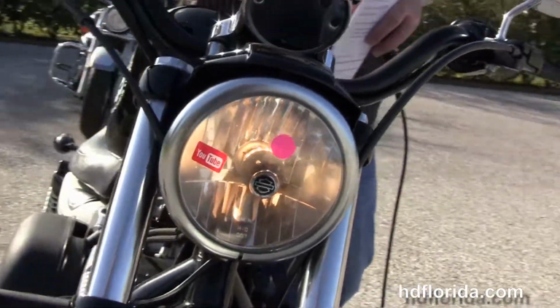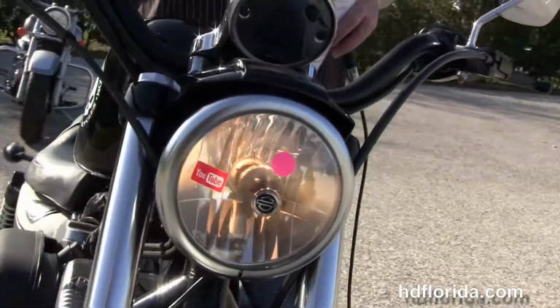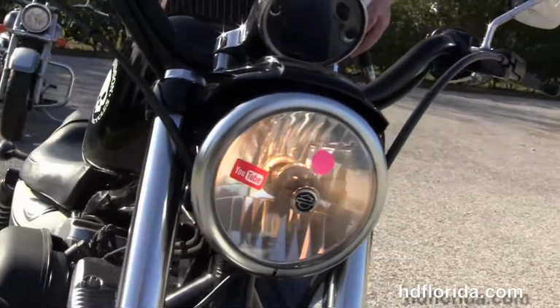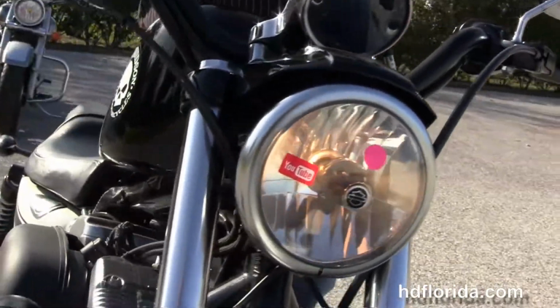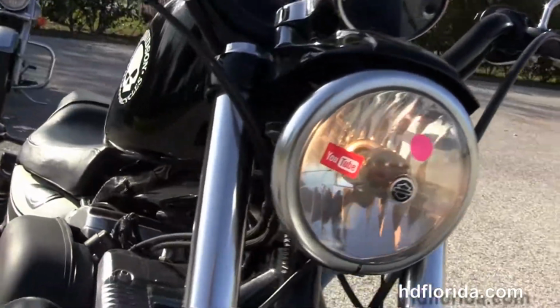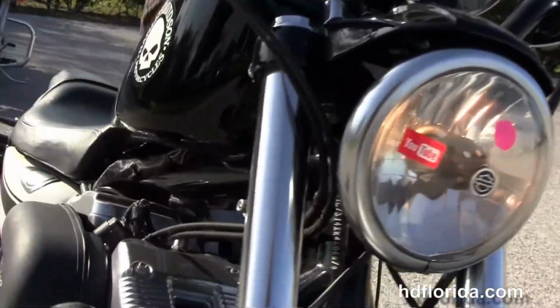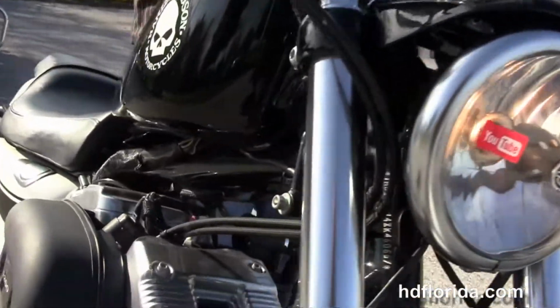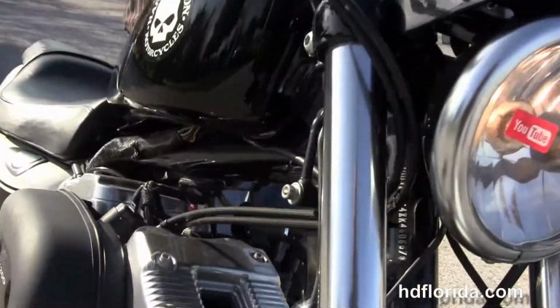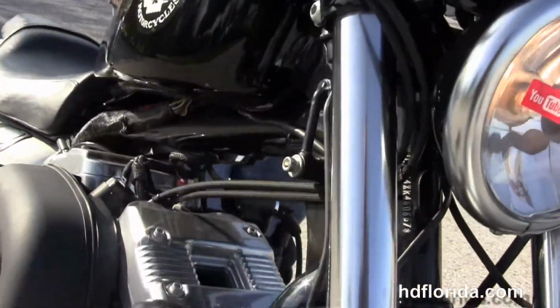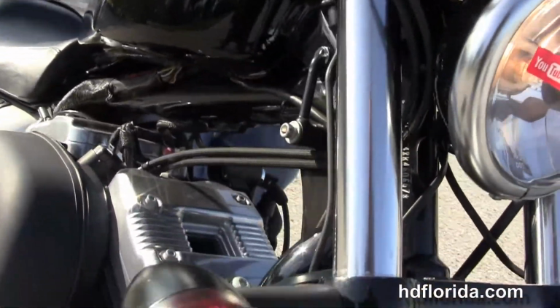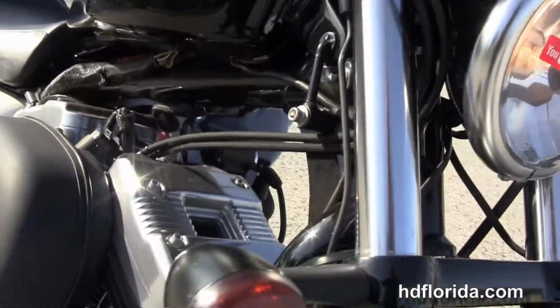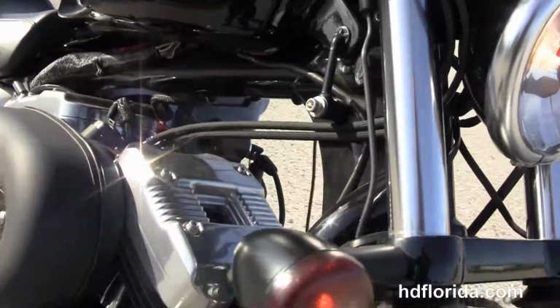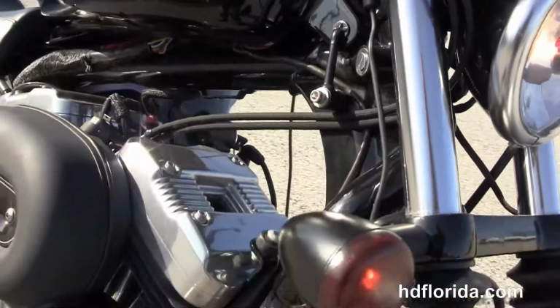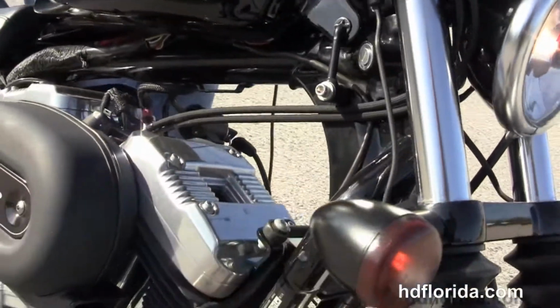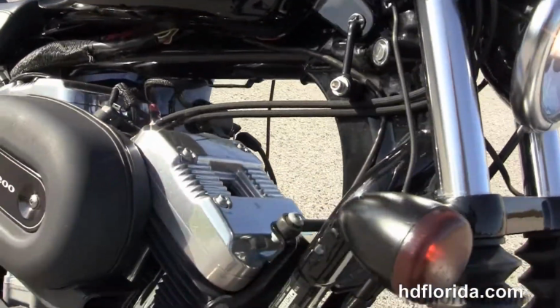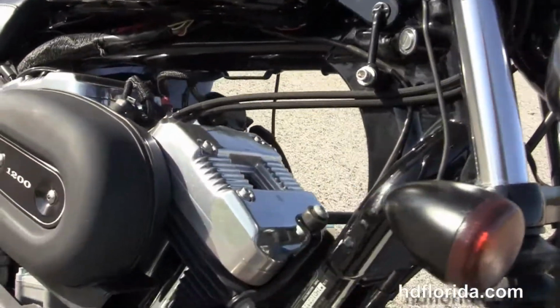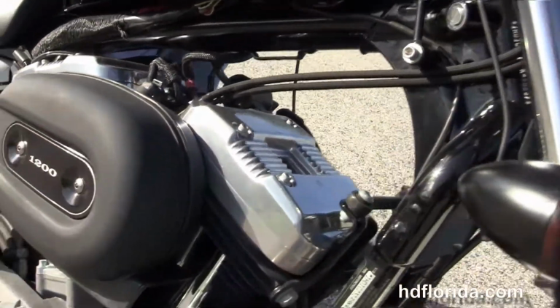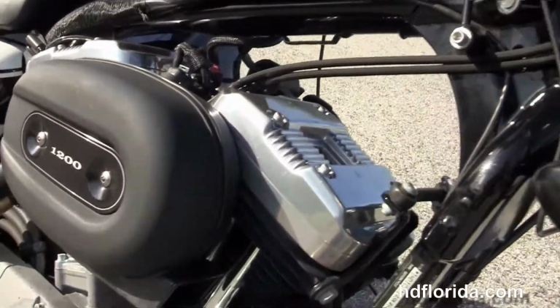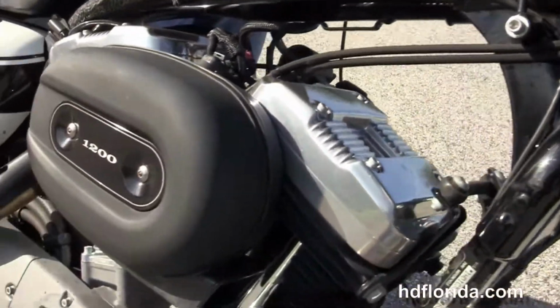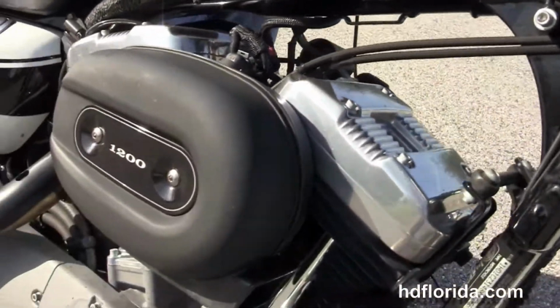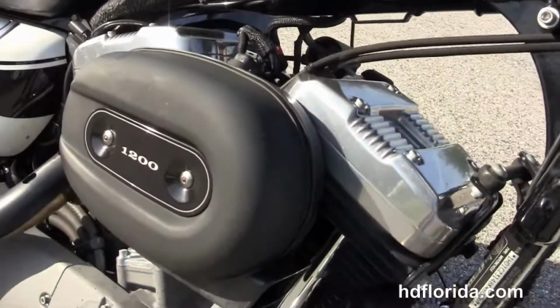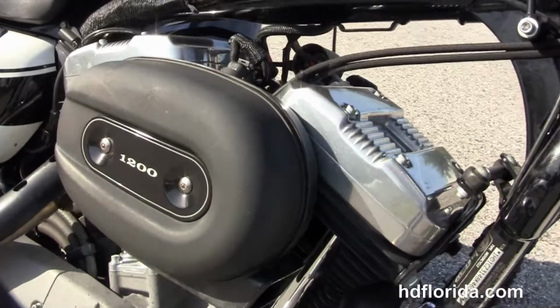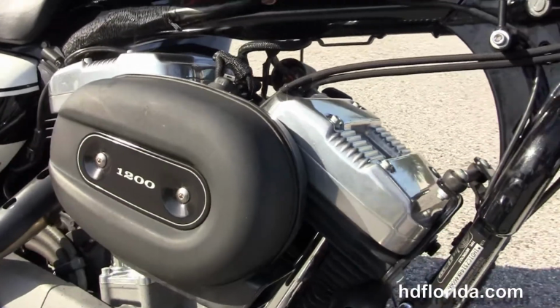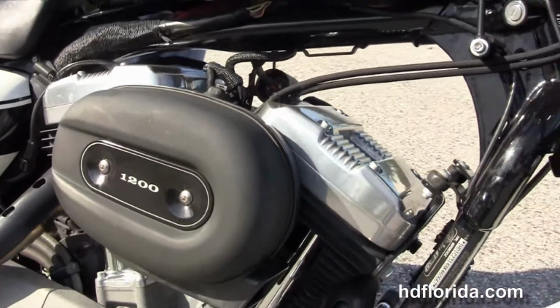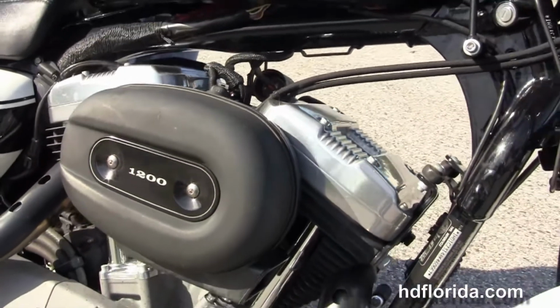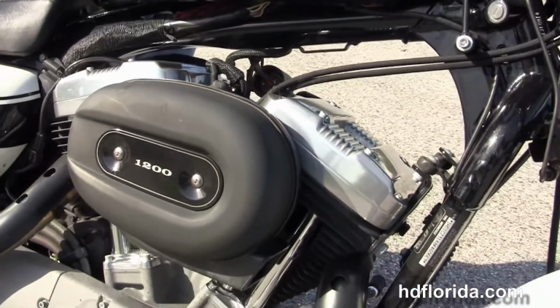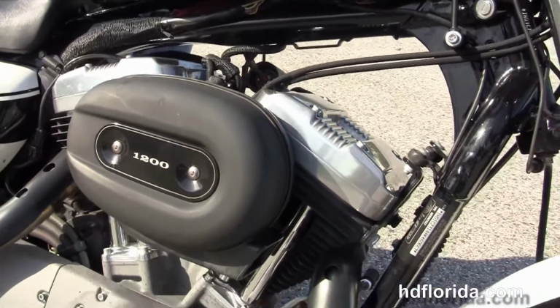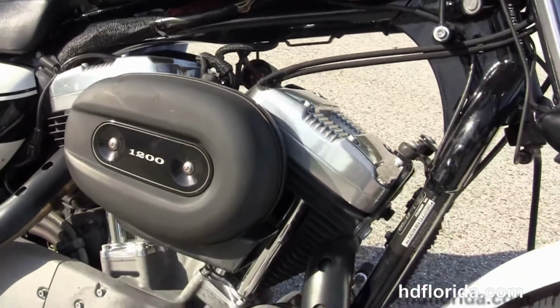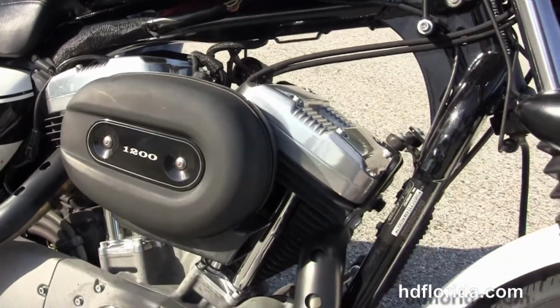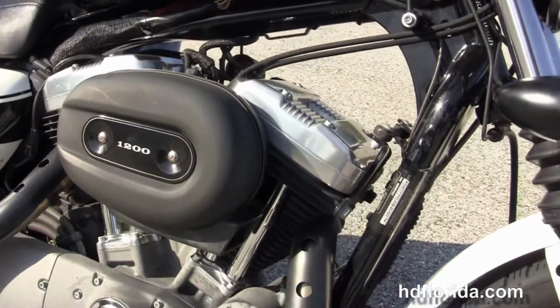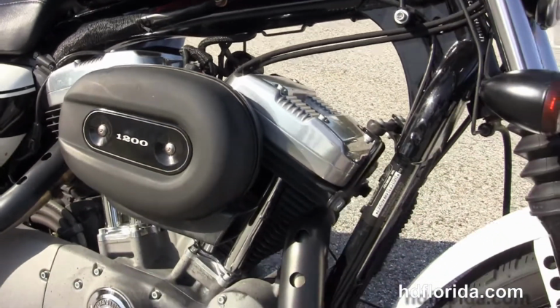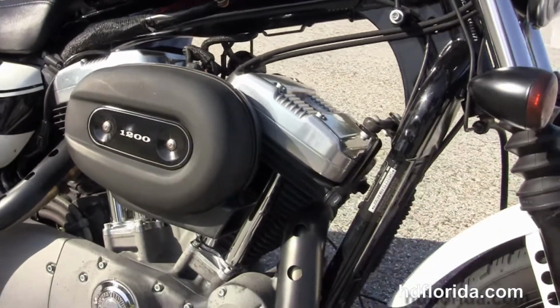Option accessories retail over $1,800. We finance used Harley-Davidsons up to 72 months. Let's fire it up.